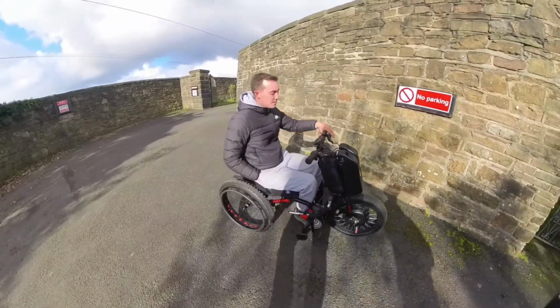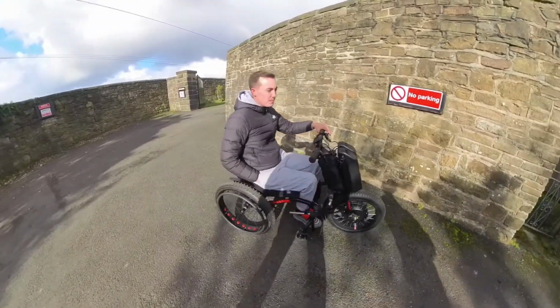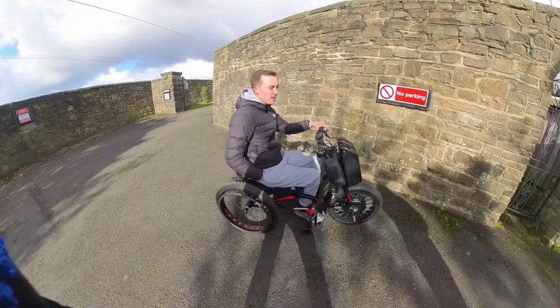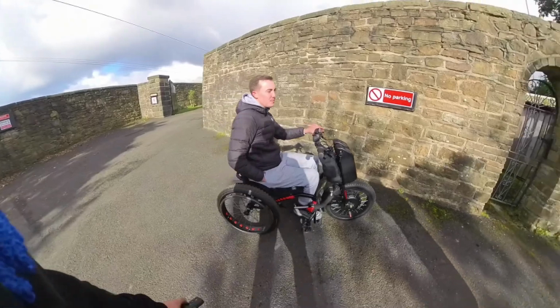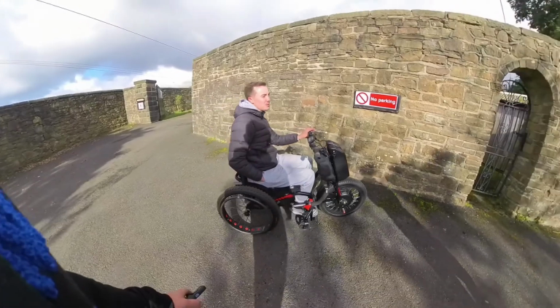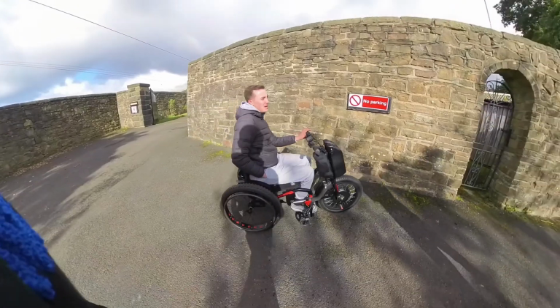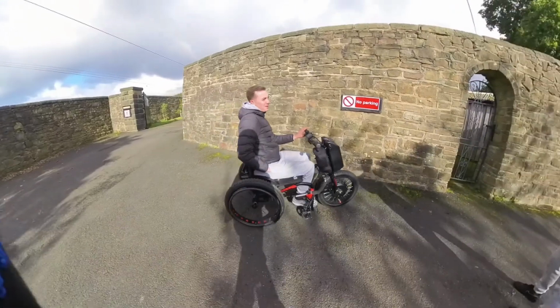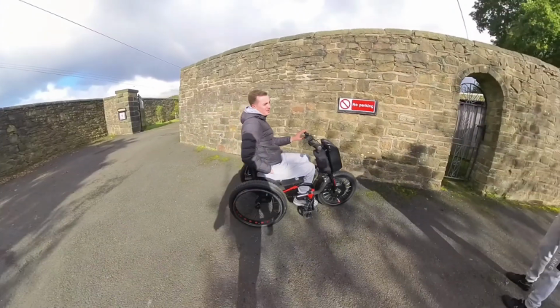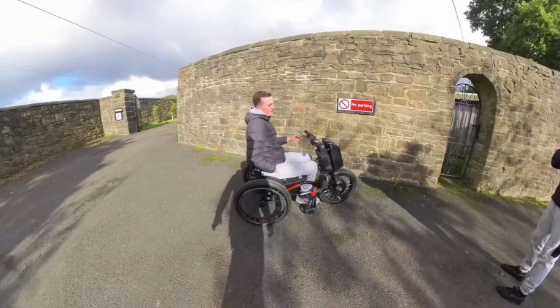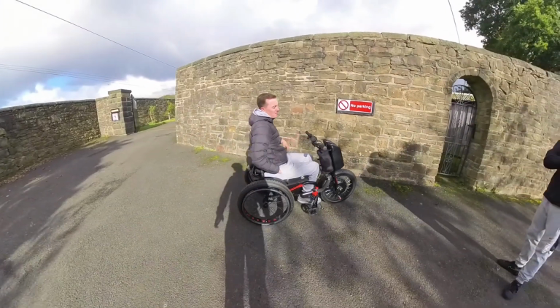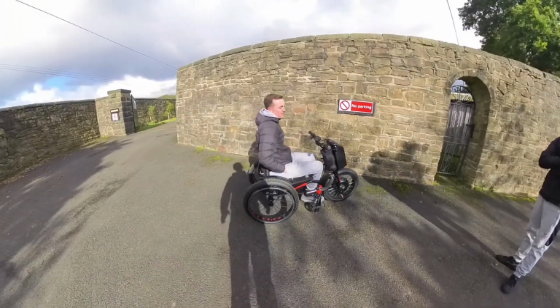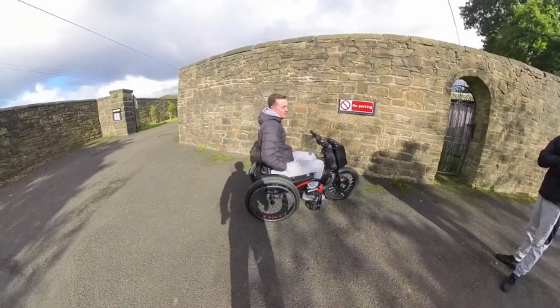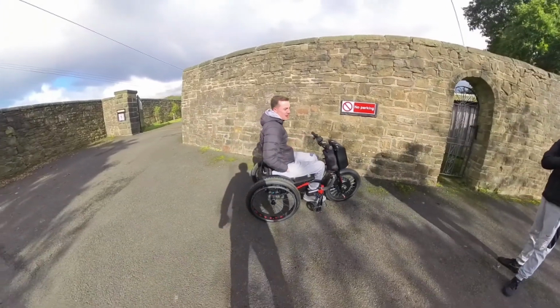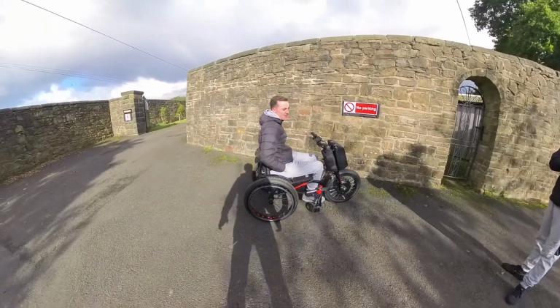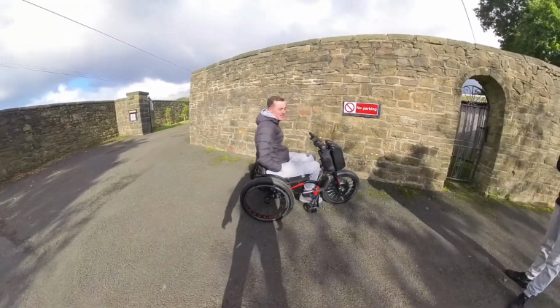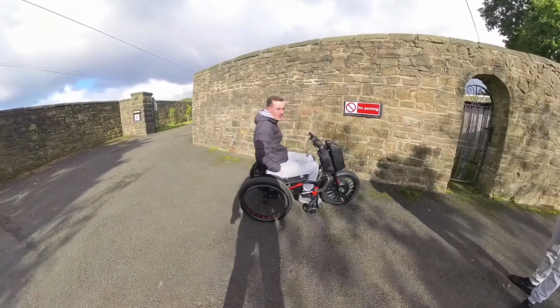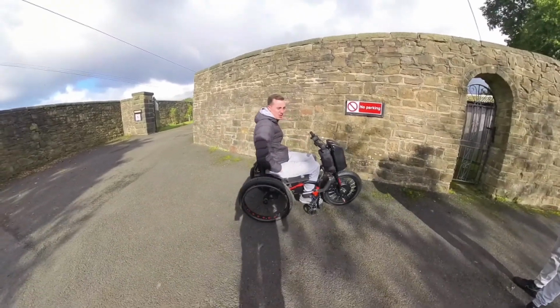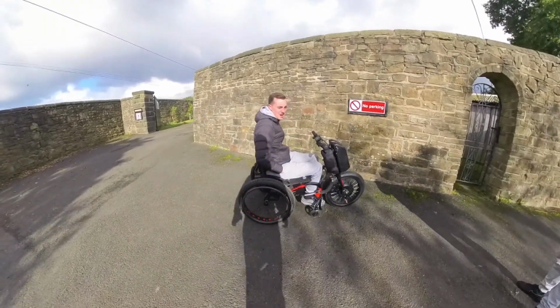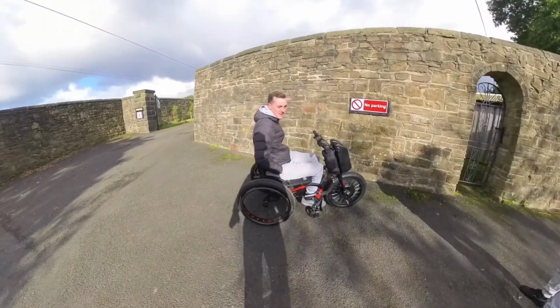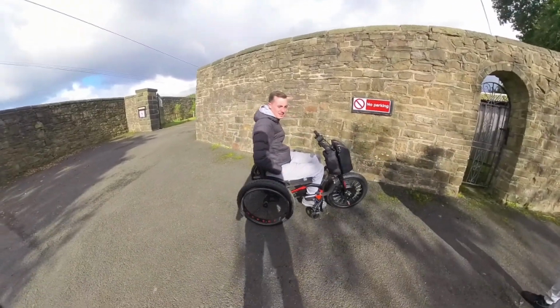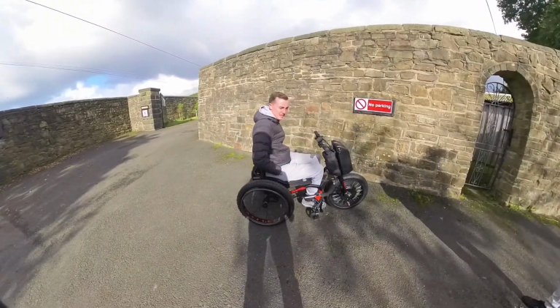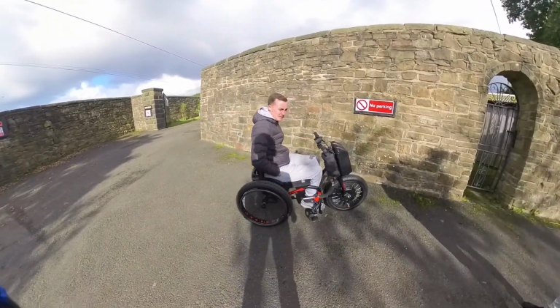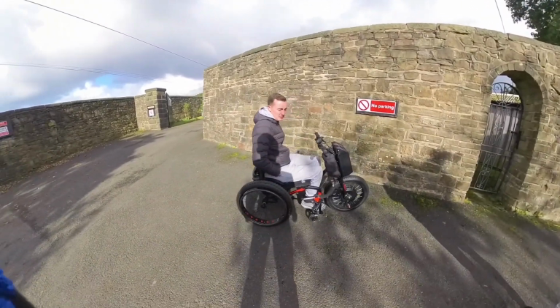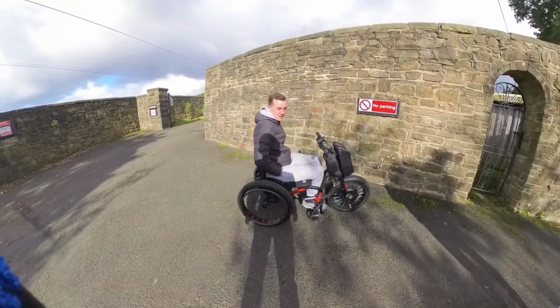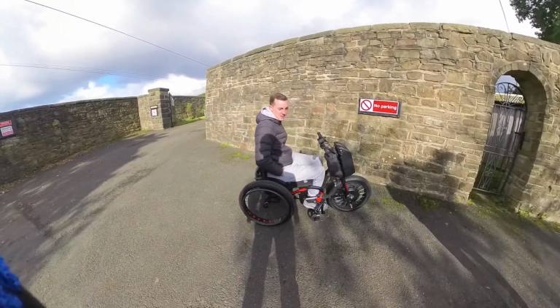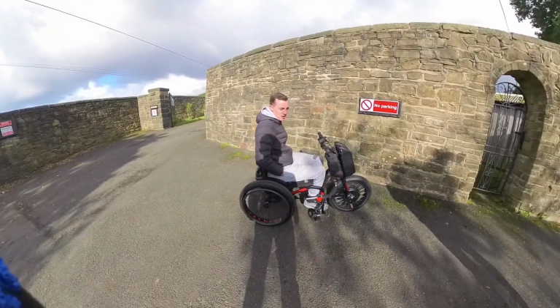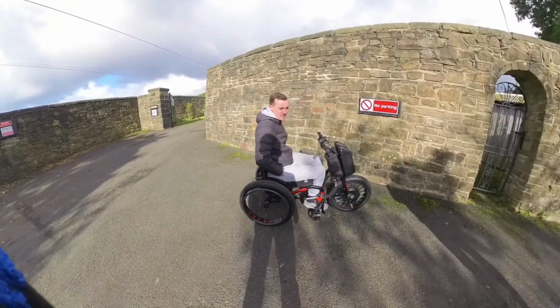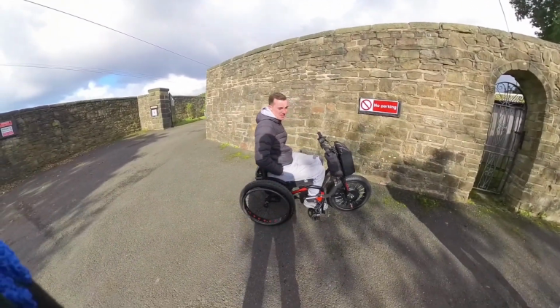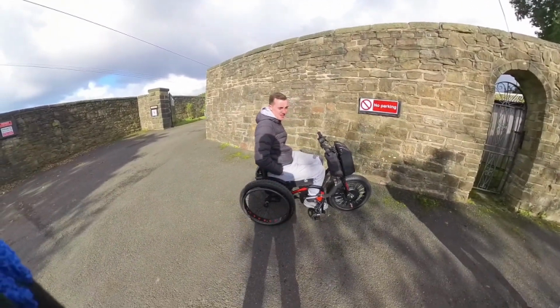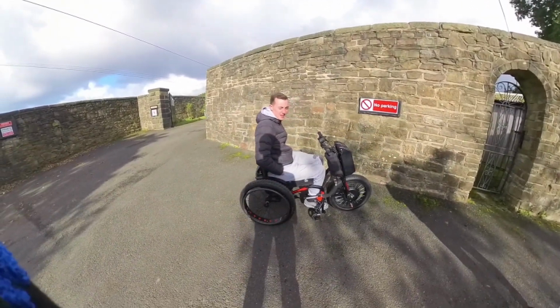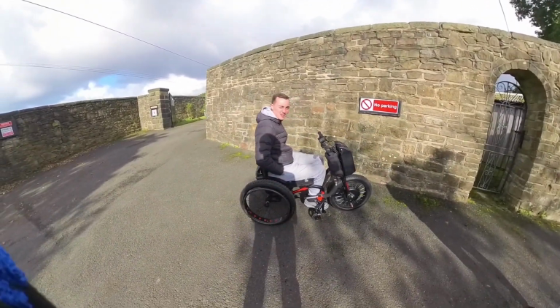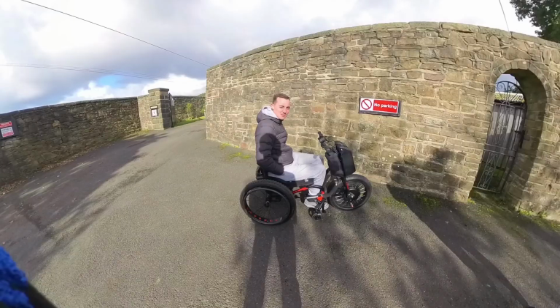I remember when the old bill tried to pull us over when we was driving, so I'm driving - let's carry on driving - and they just left it alone.